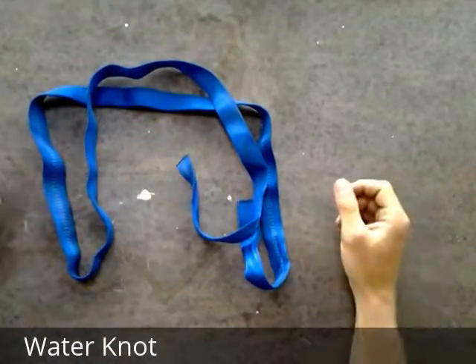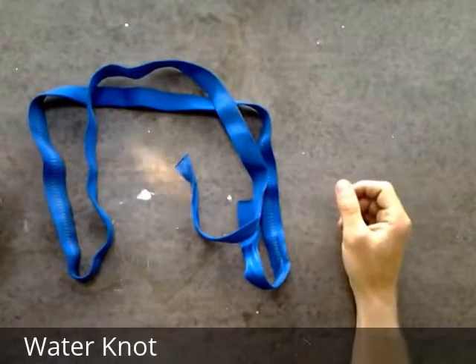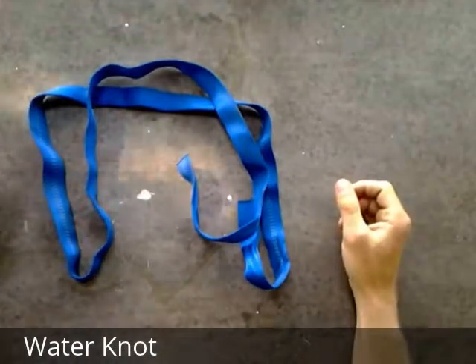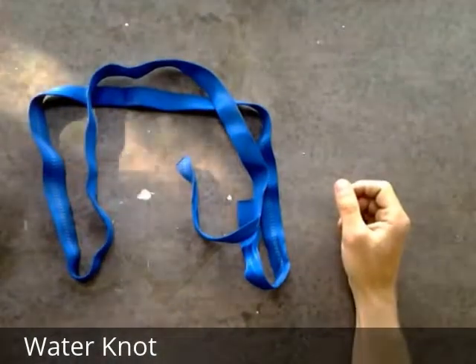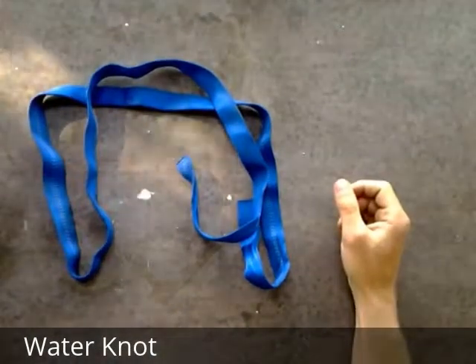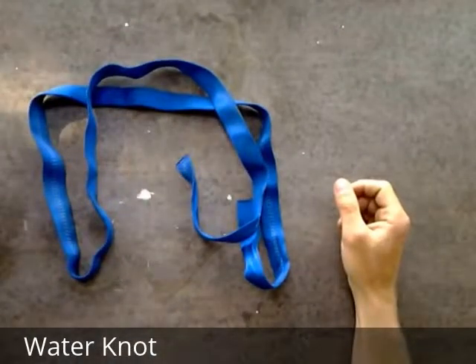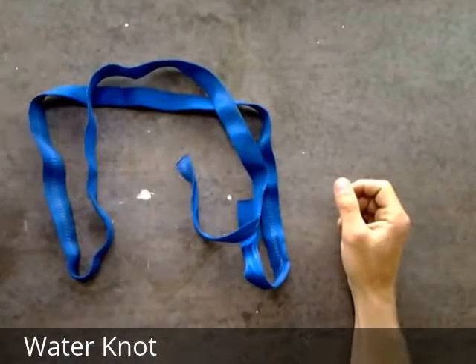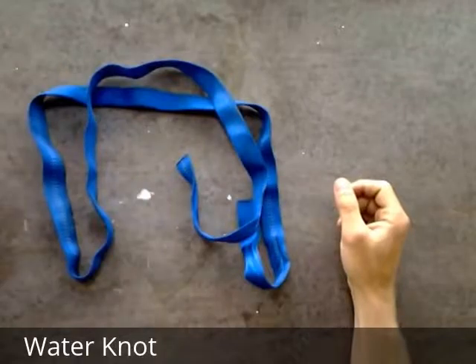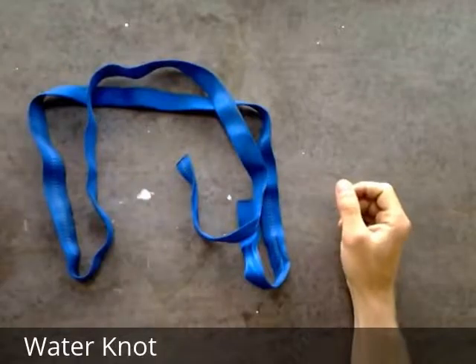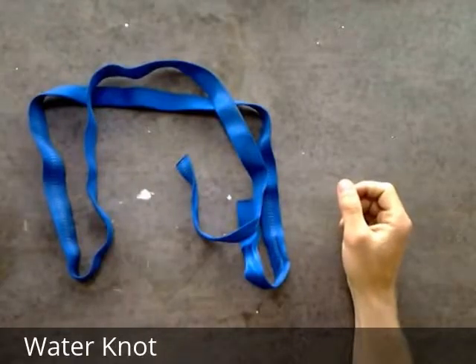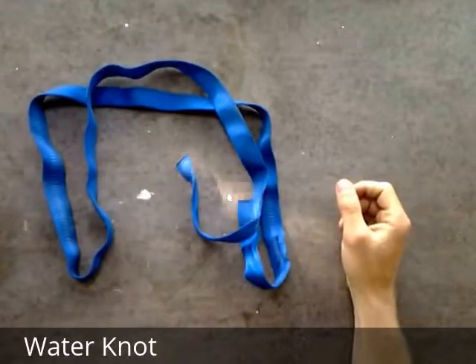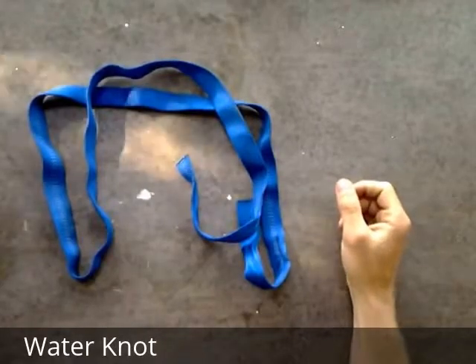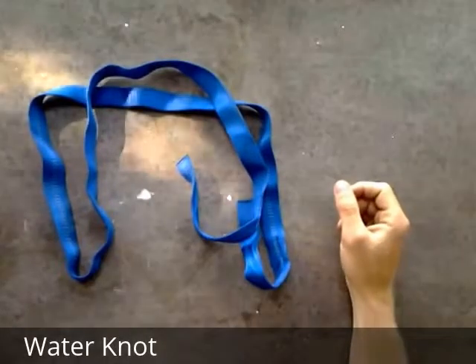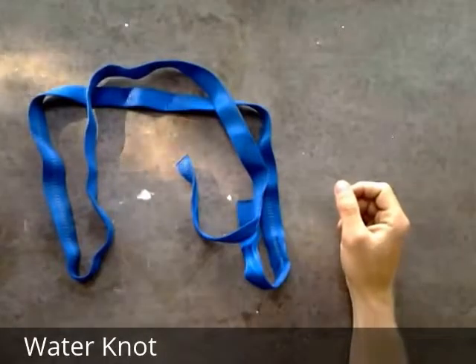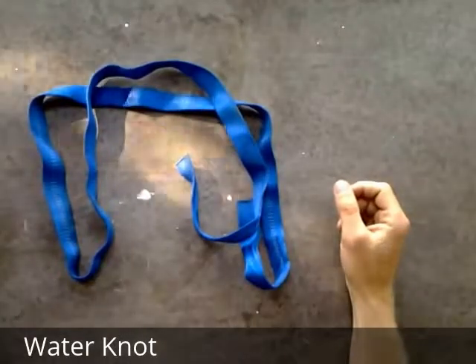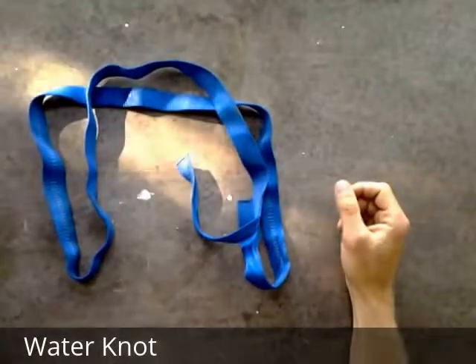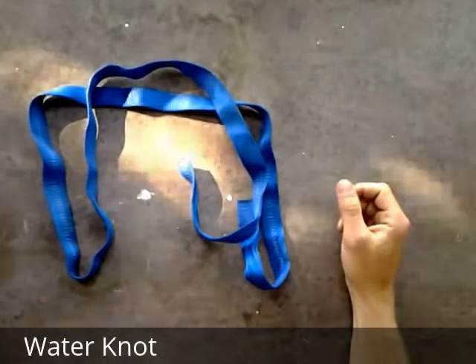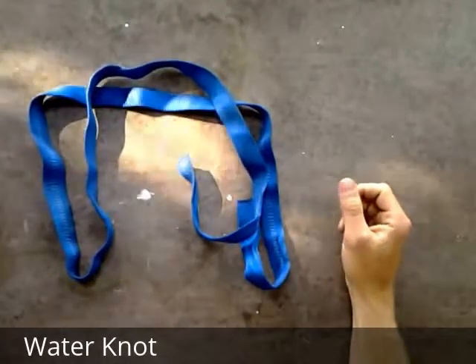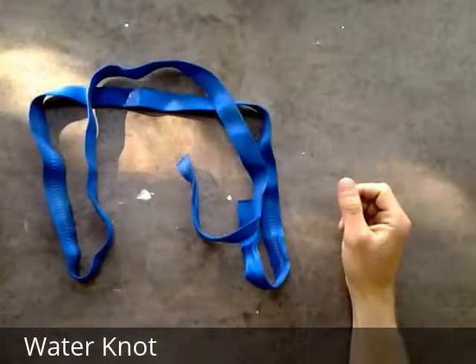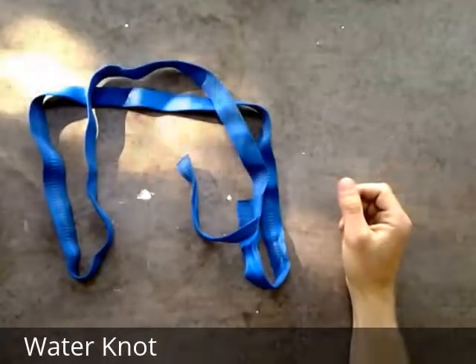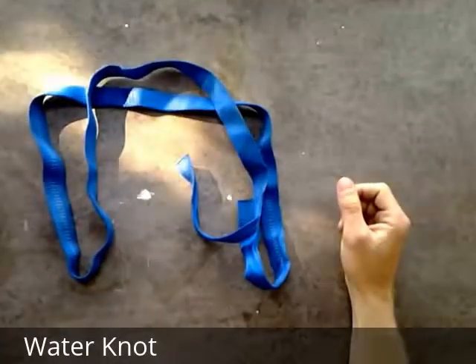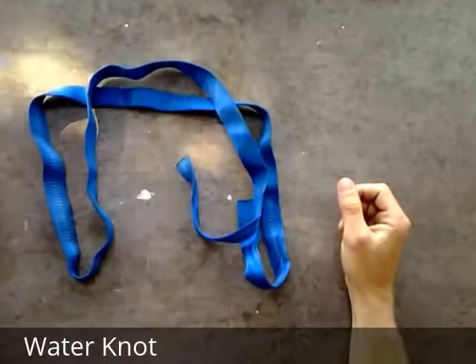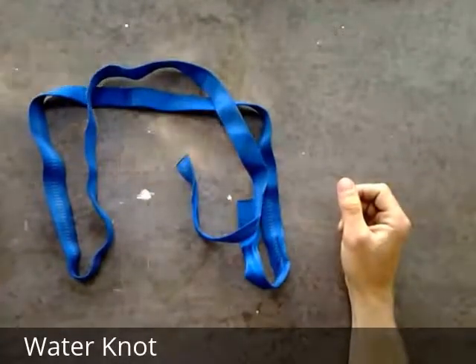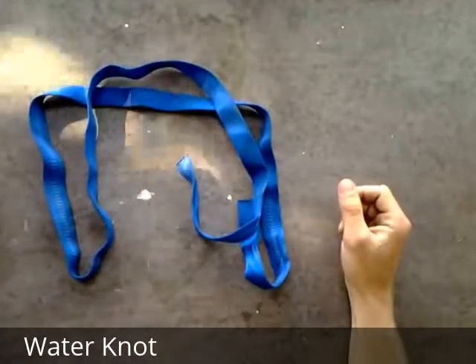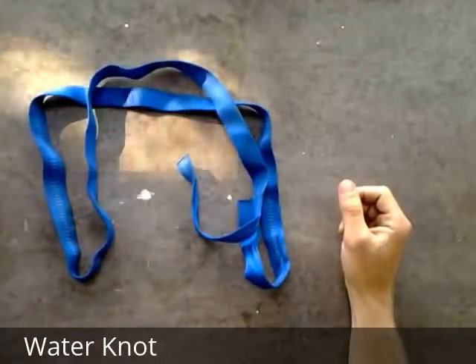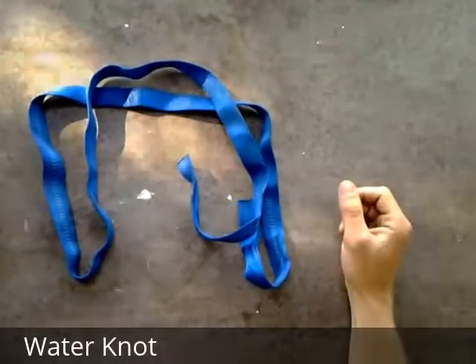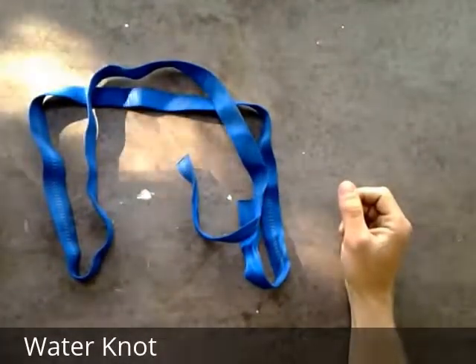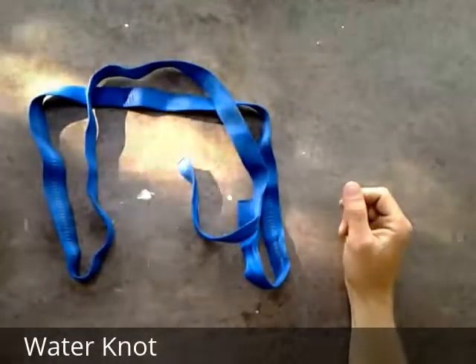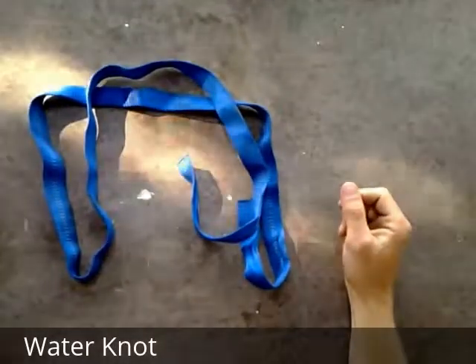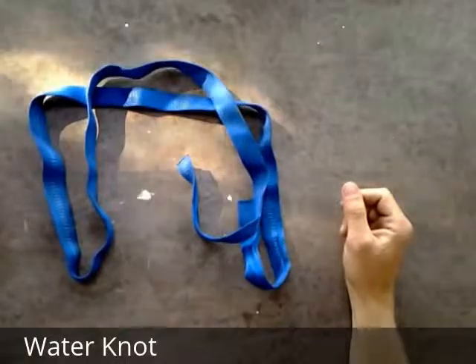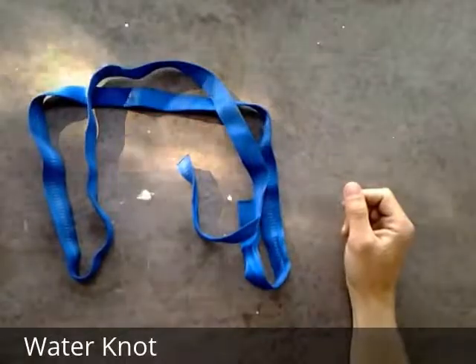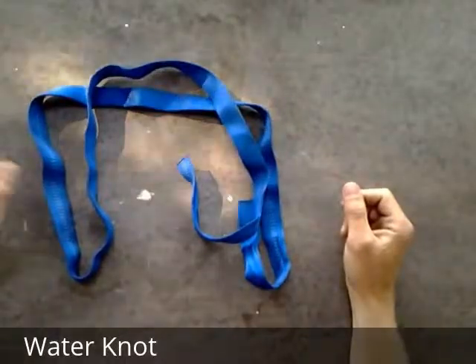This is the water knot, and this is used for joining together pieces of webbing or making a continuous loop out of a single piece of webbing, which is what we're going to do now.